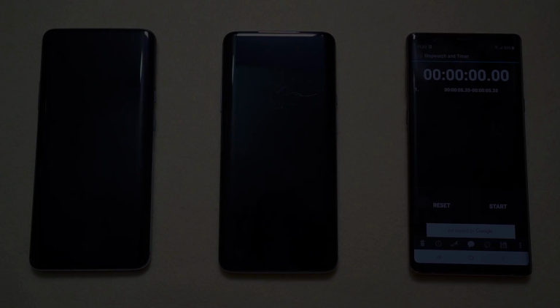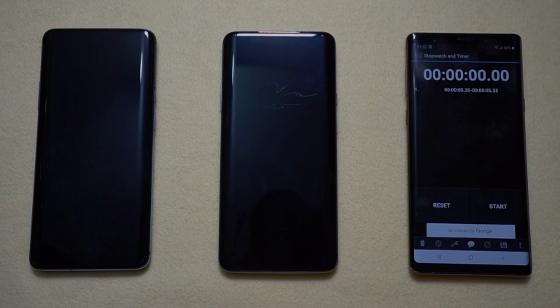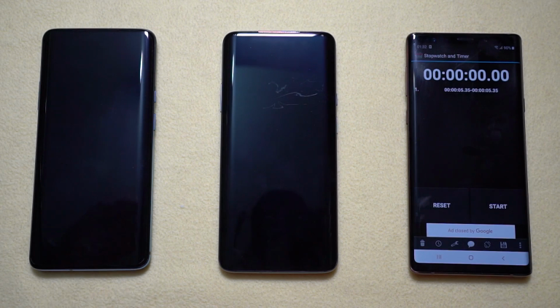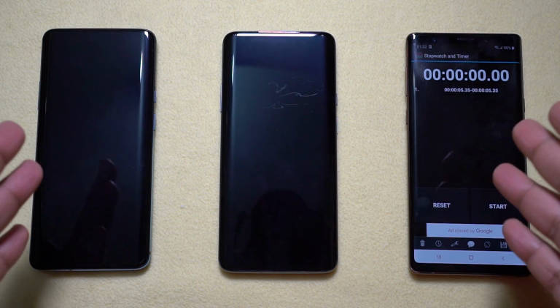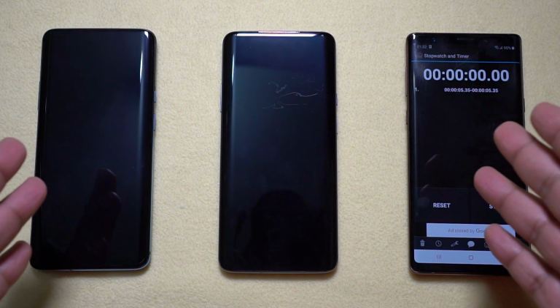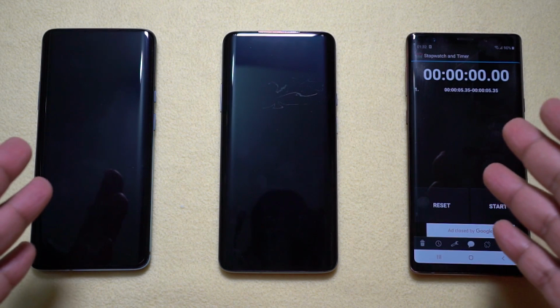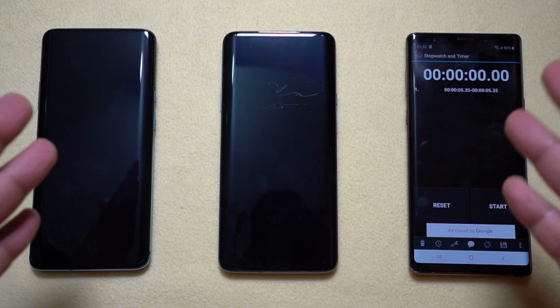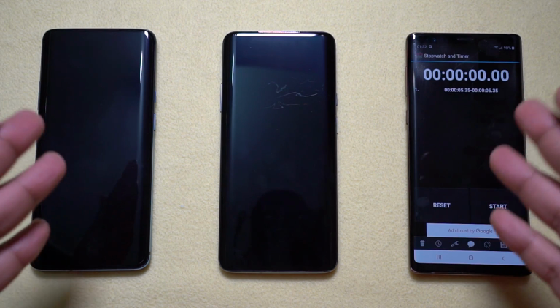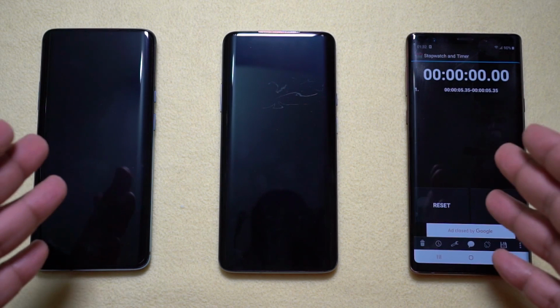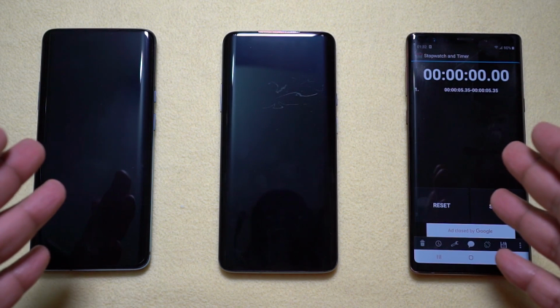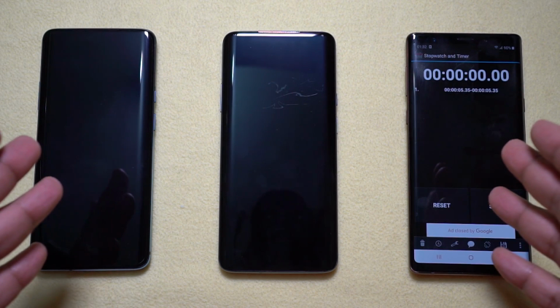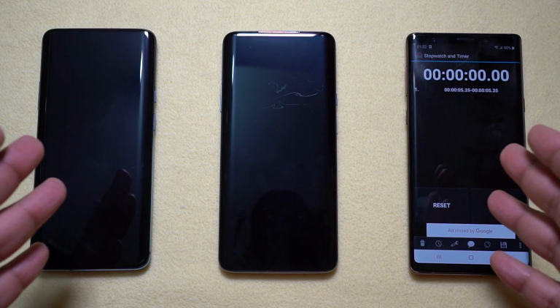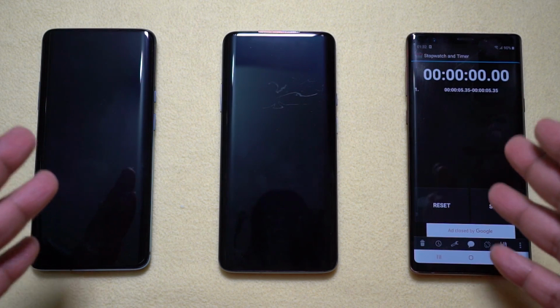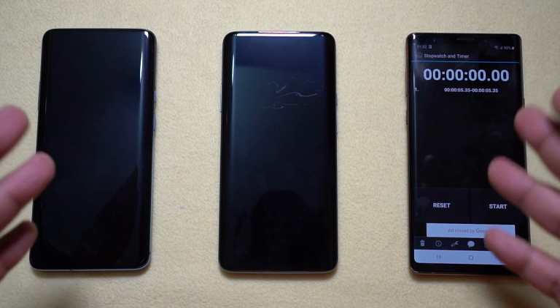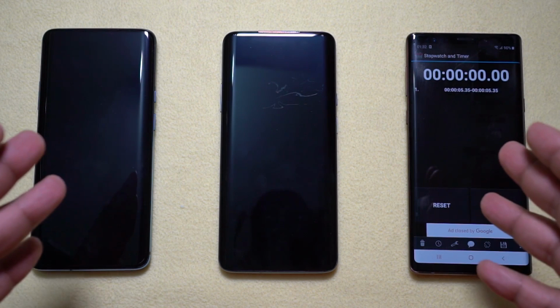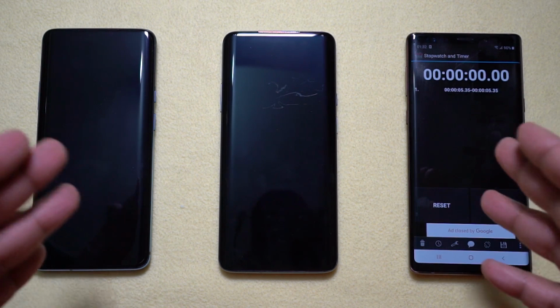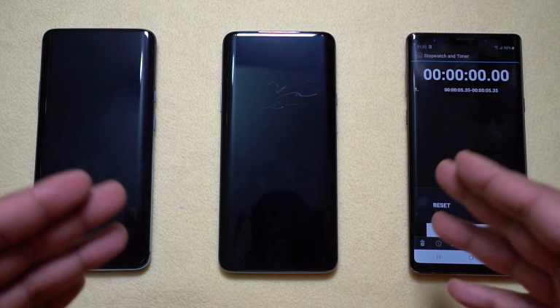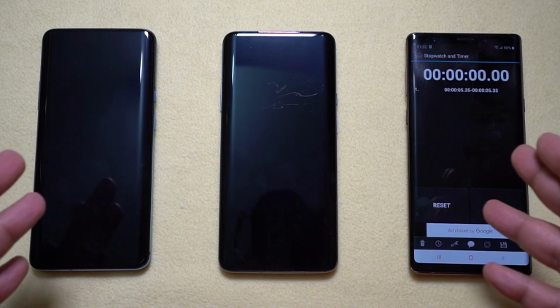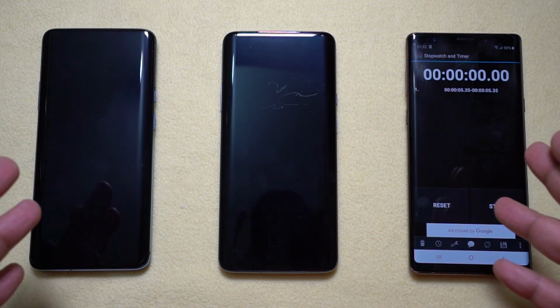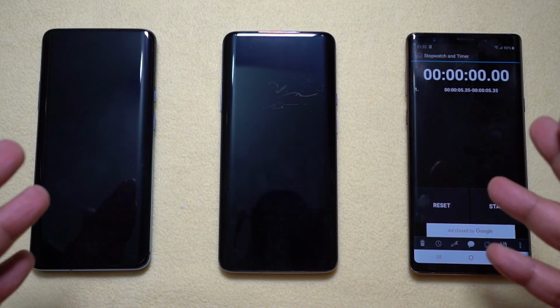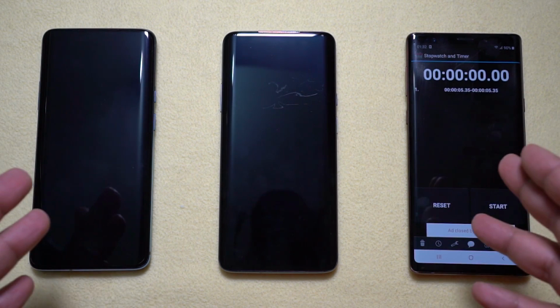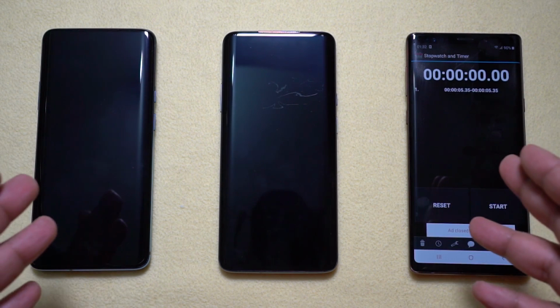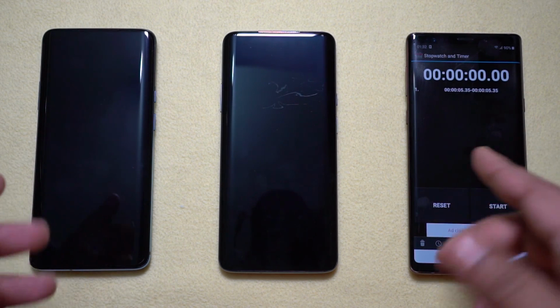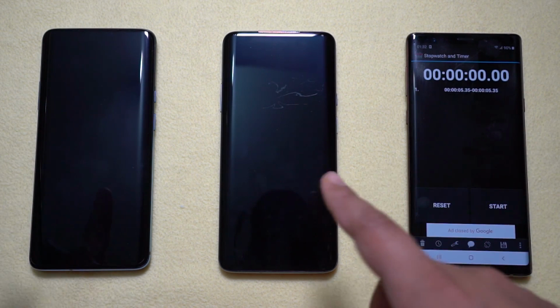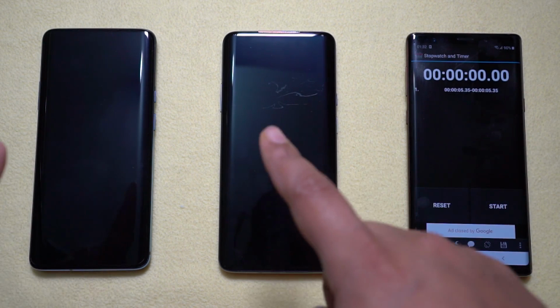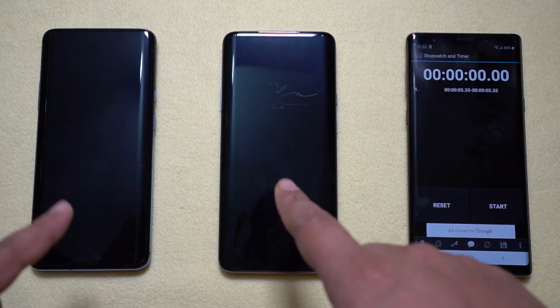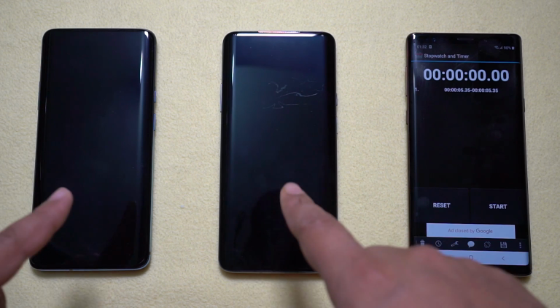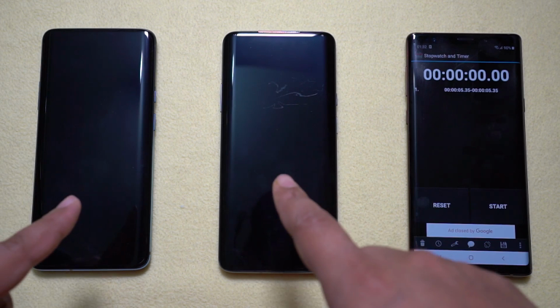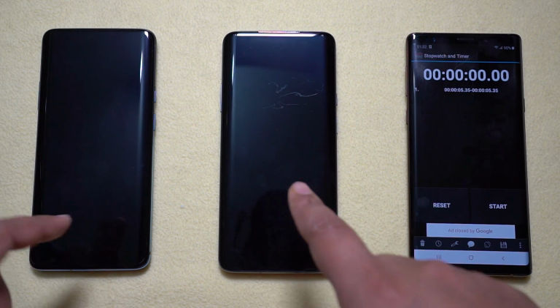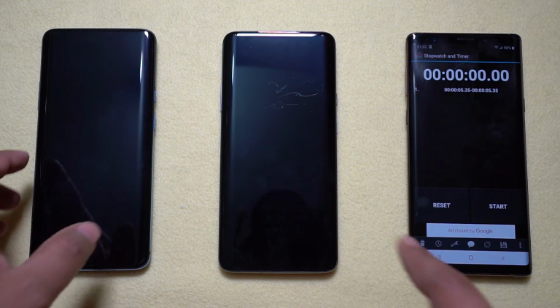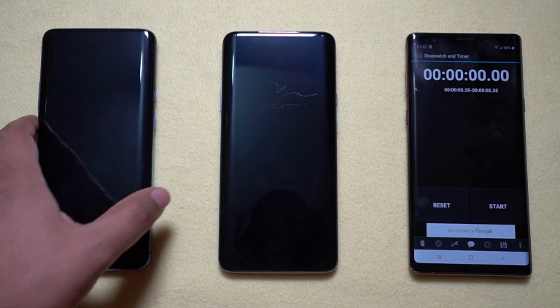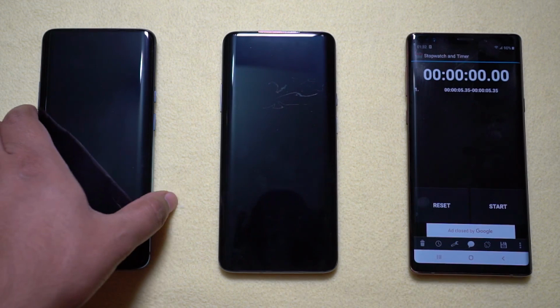Hey guys, welcome back to this channel. Today let's do a battery charging speed test between these two OnePlus flagships.